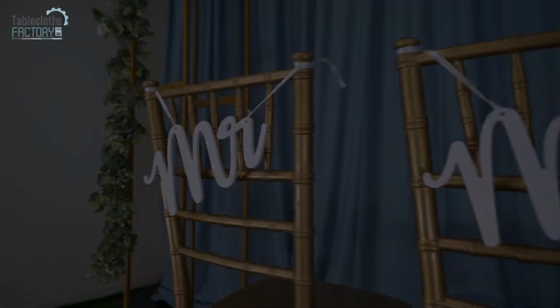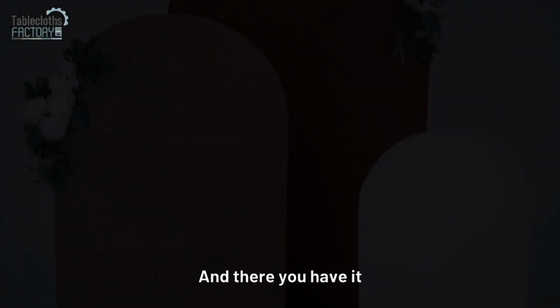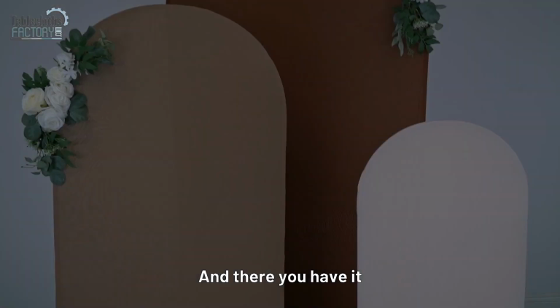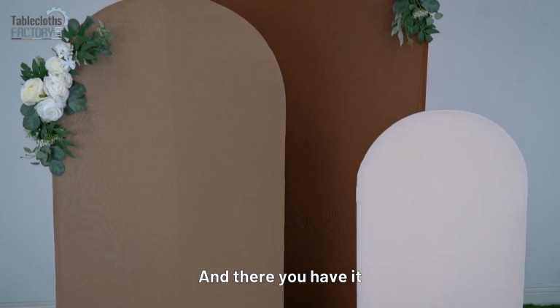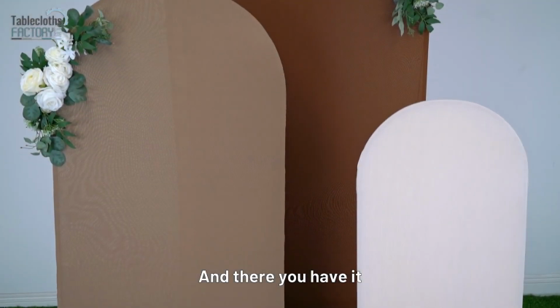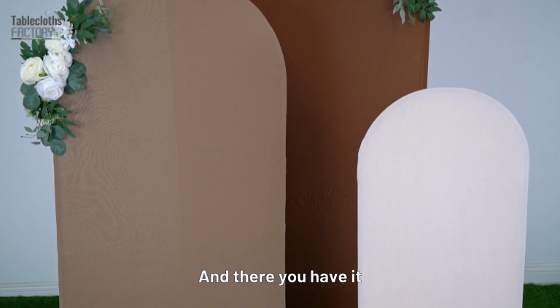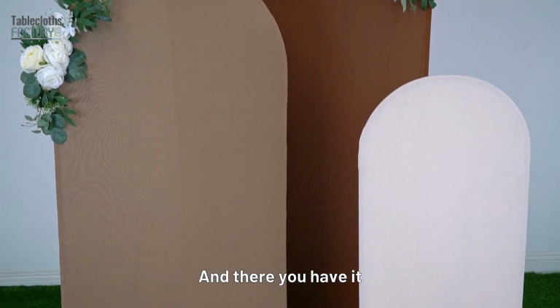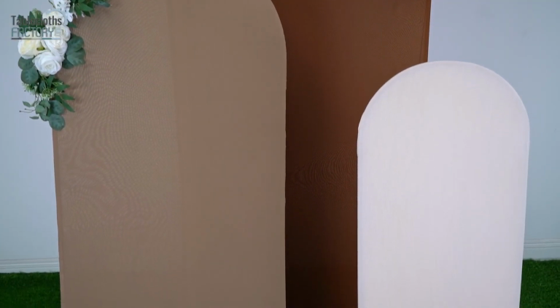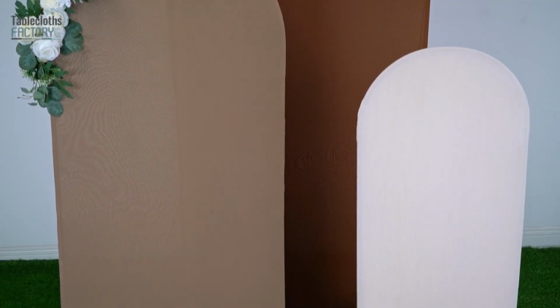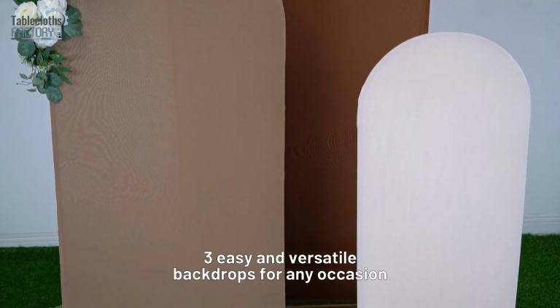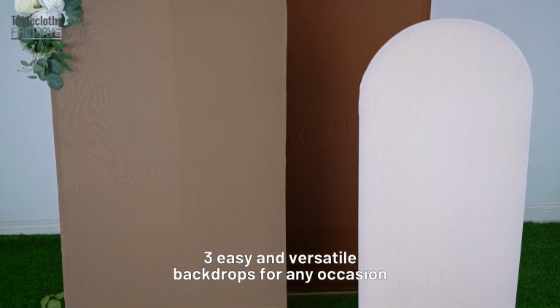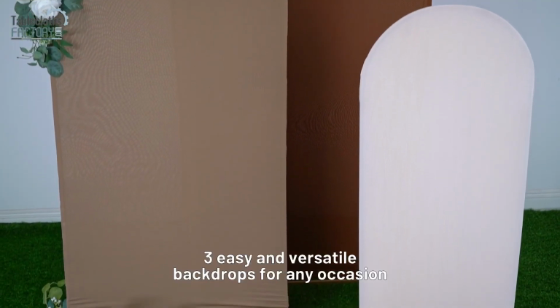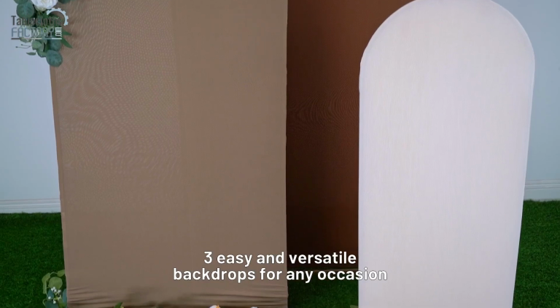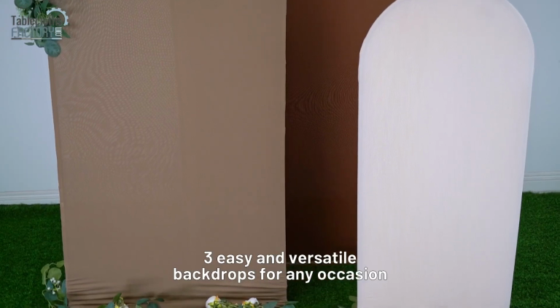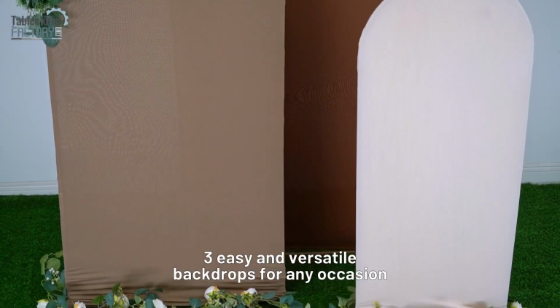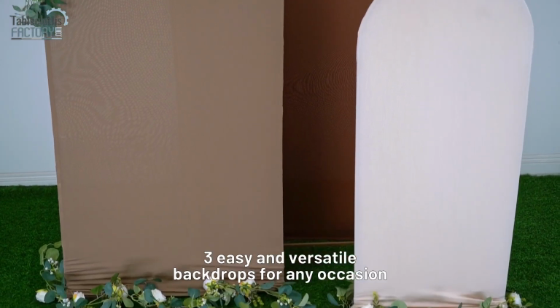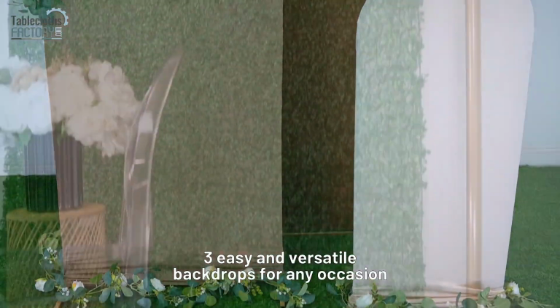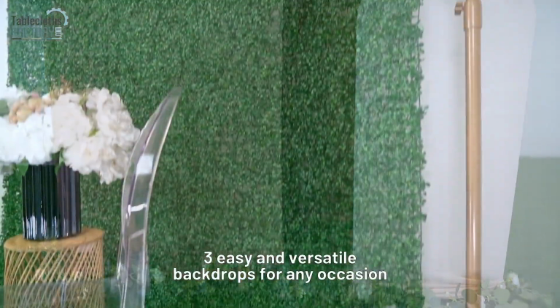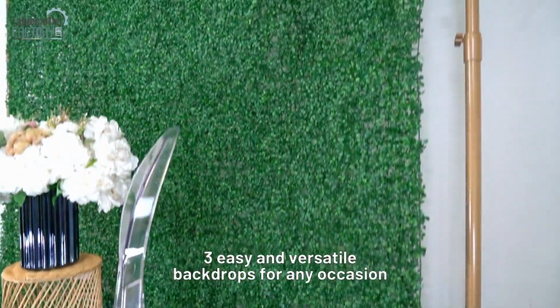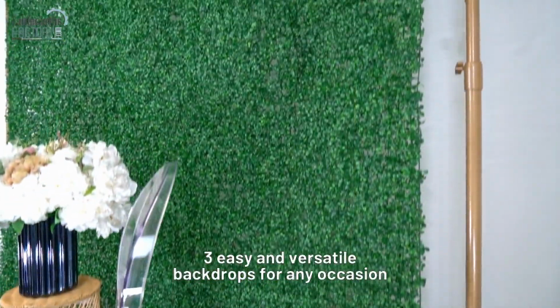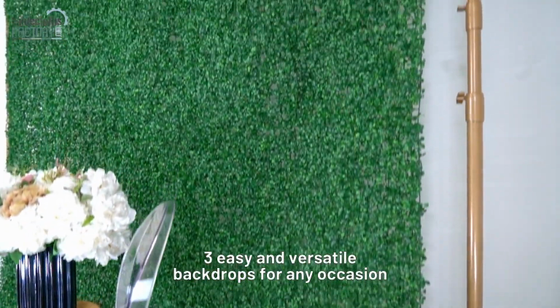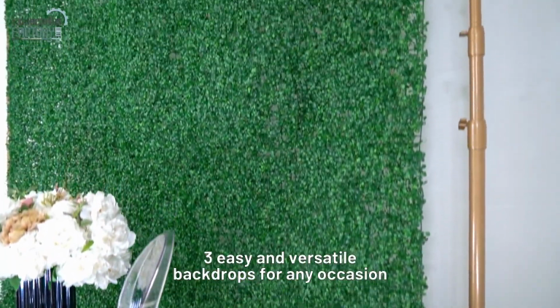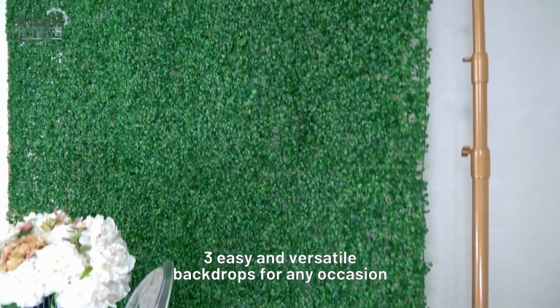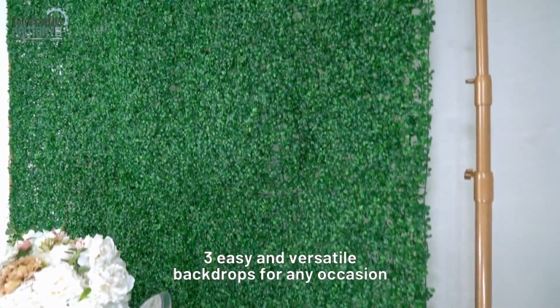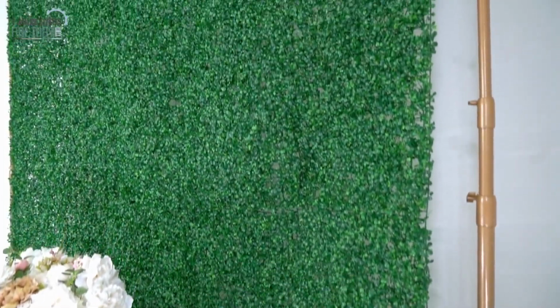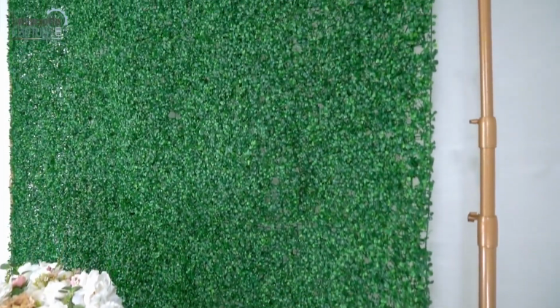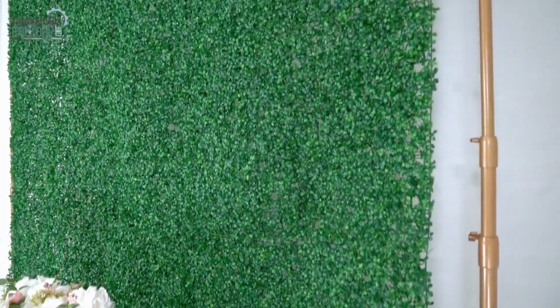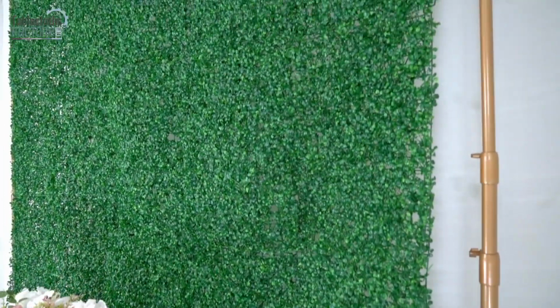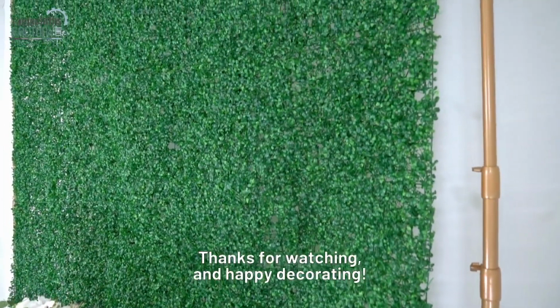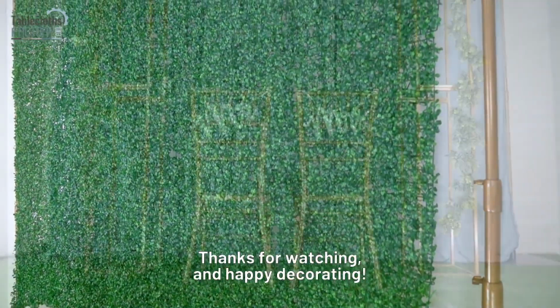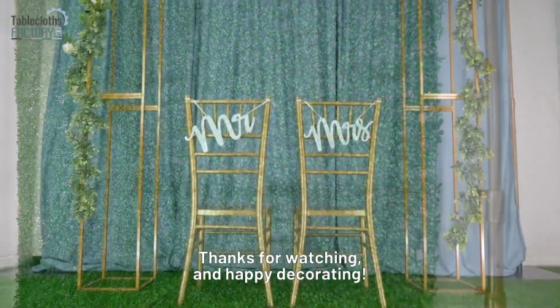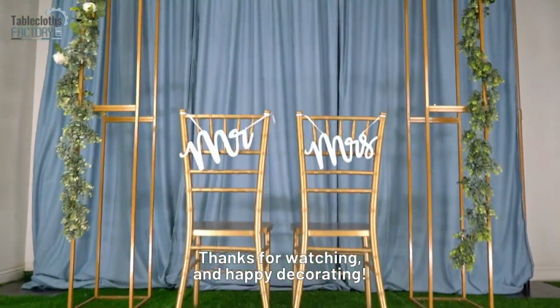And there you have it, three easy and versatile backdrops for any occasion. Thanks for watching, and happy decorating!